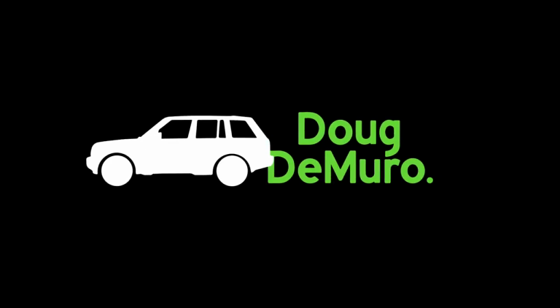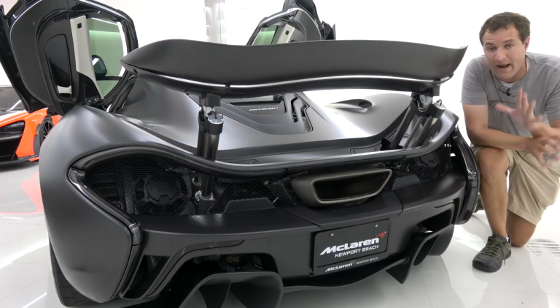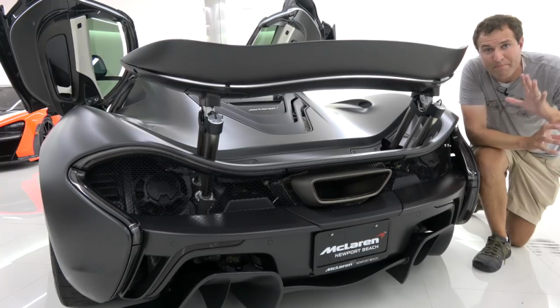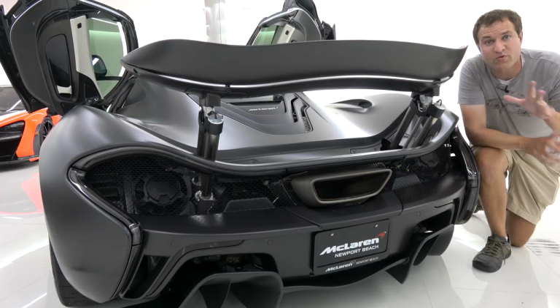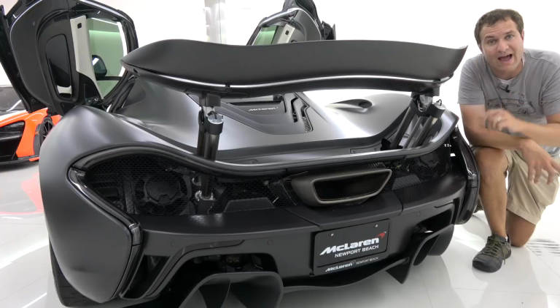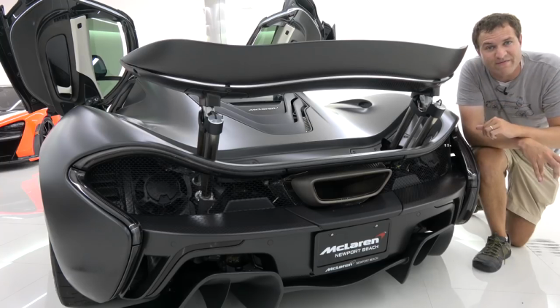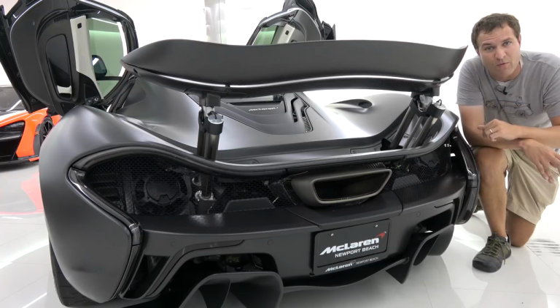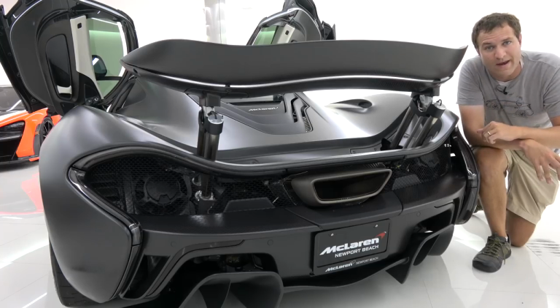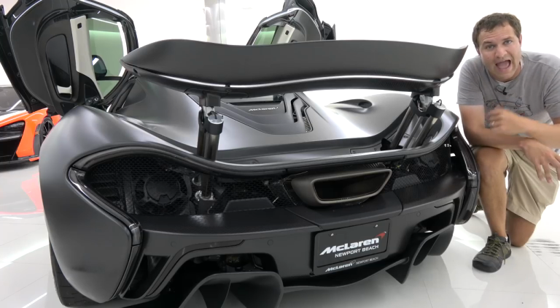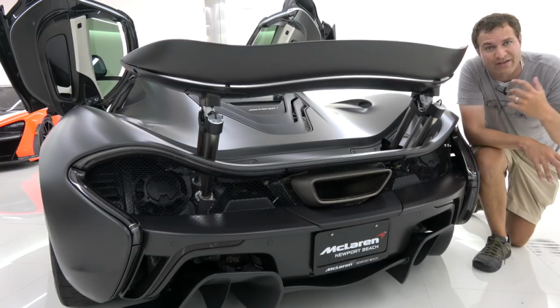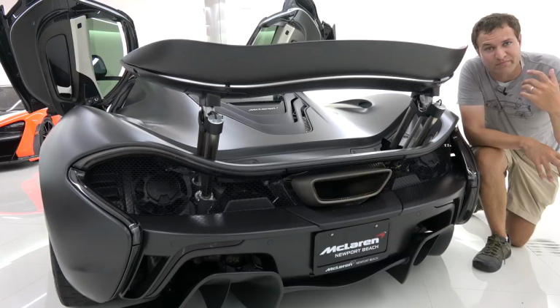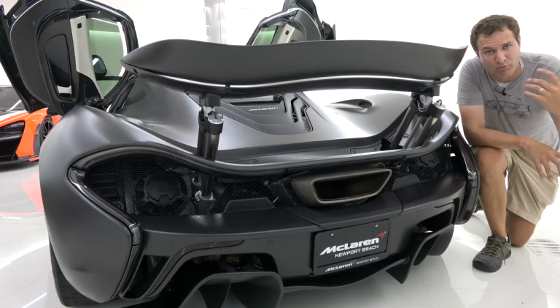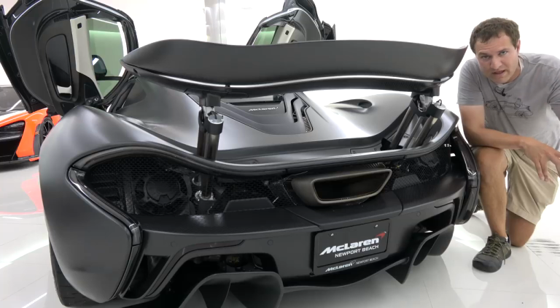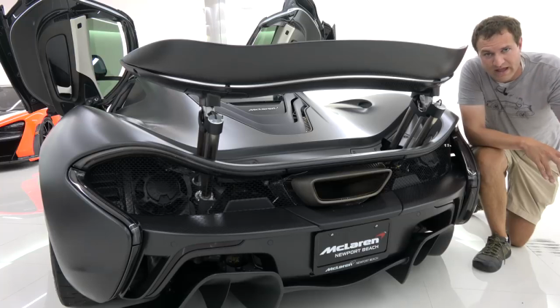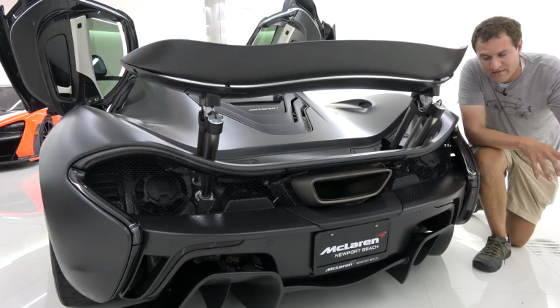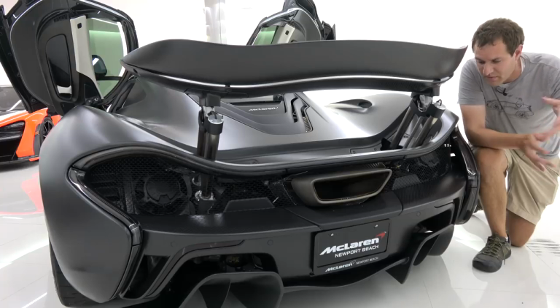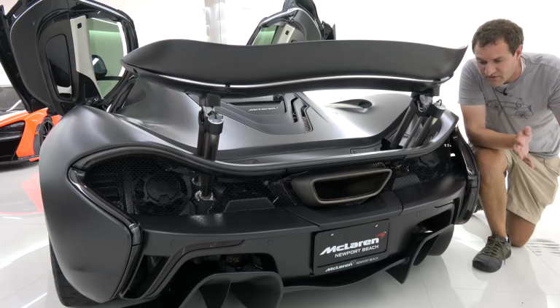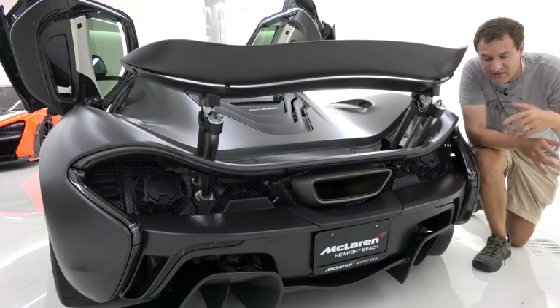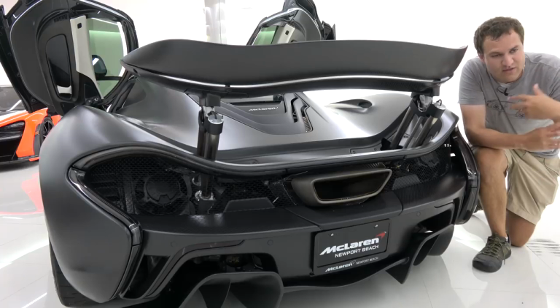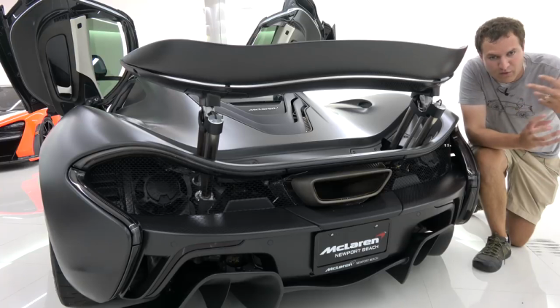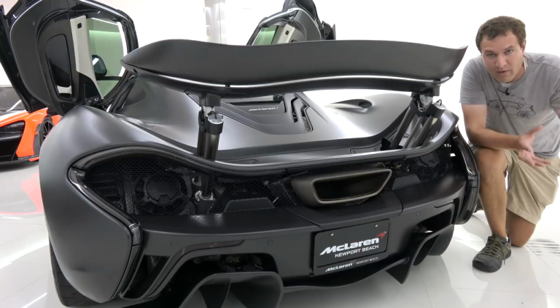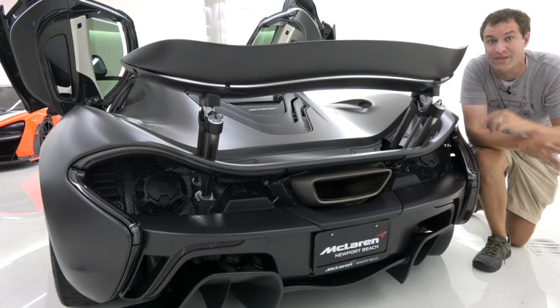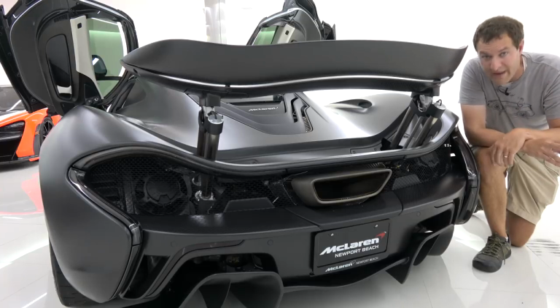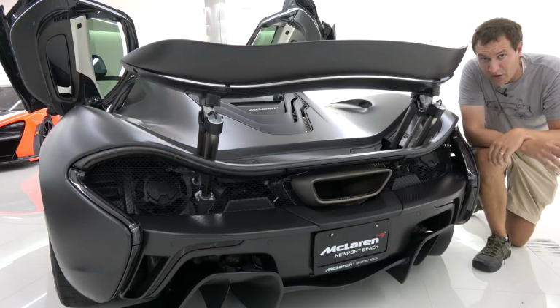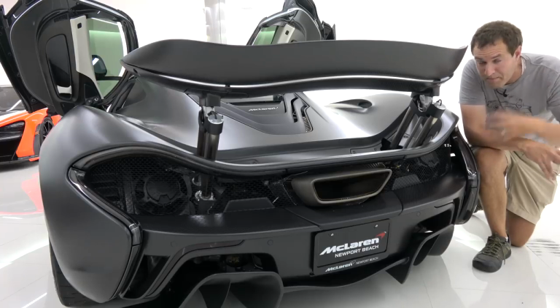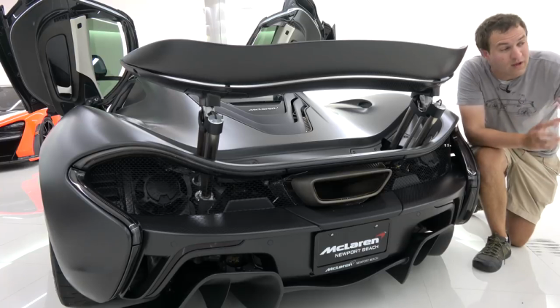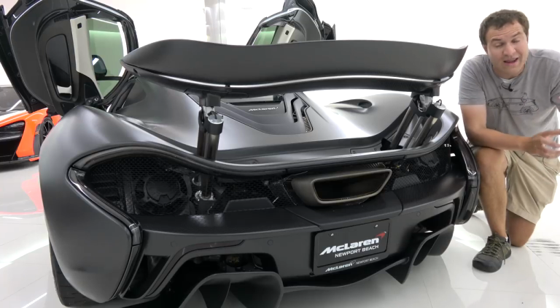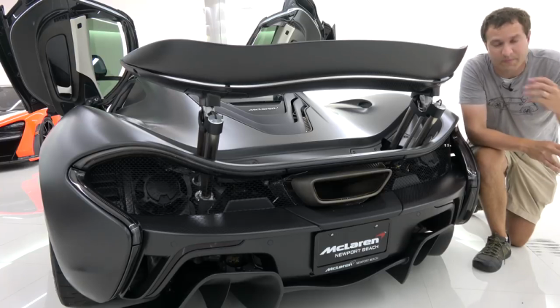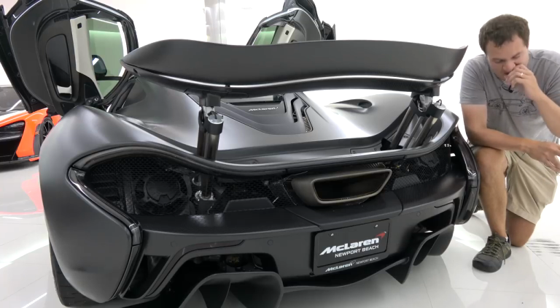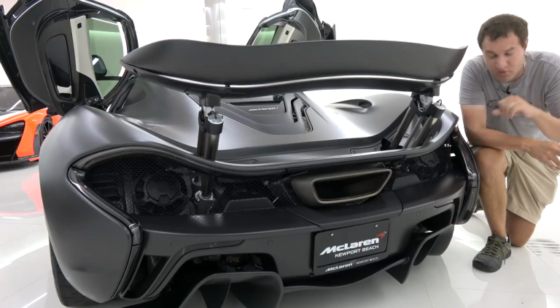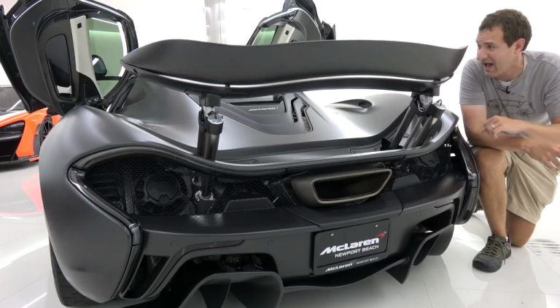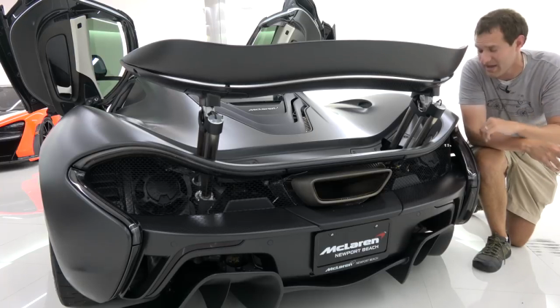Outtake: attempting to redo the brake light comparison, the reviewer accidentally says 'Pugani' instead of 'Pagani' — a blooper from the filming of the segment.